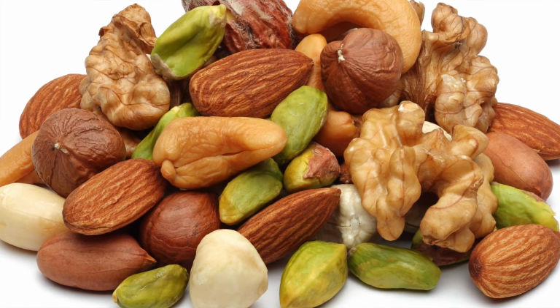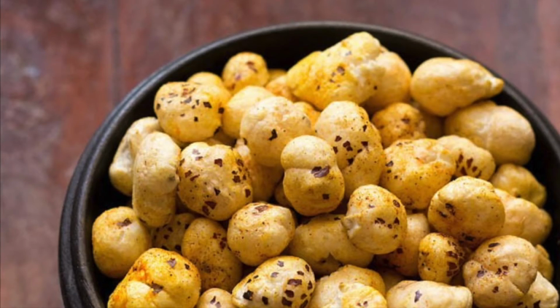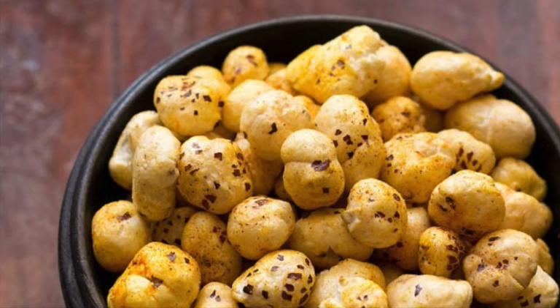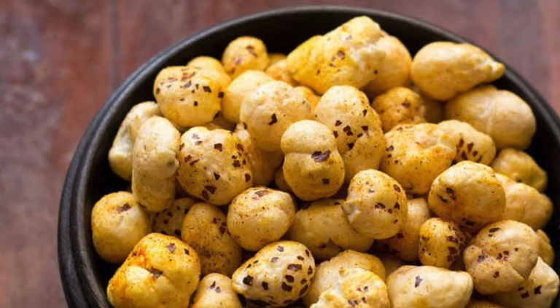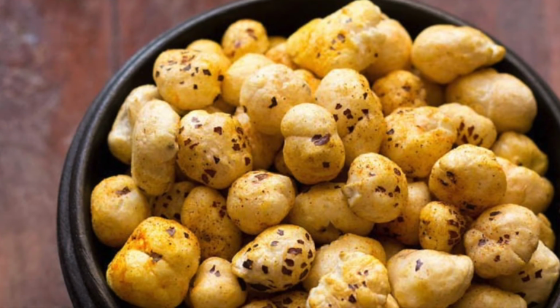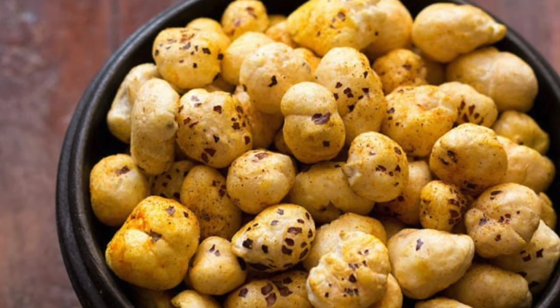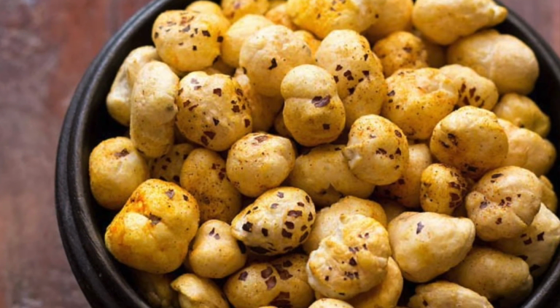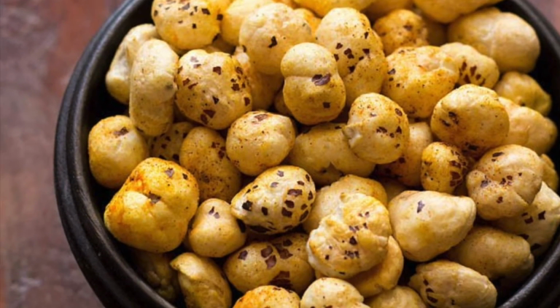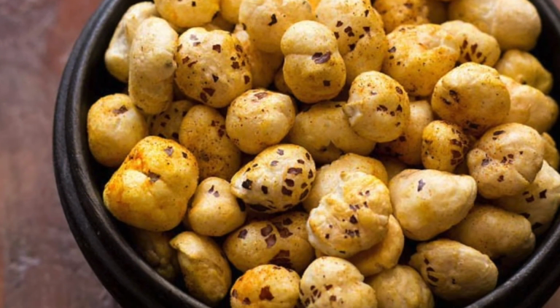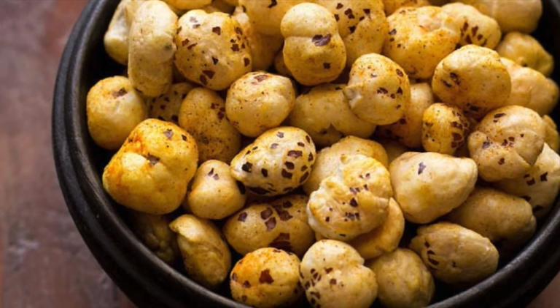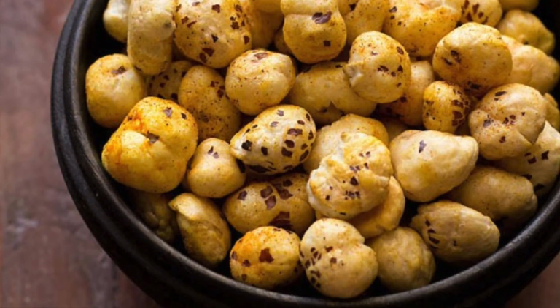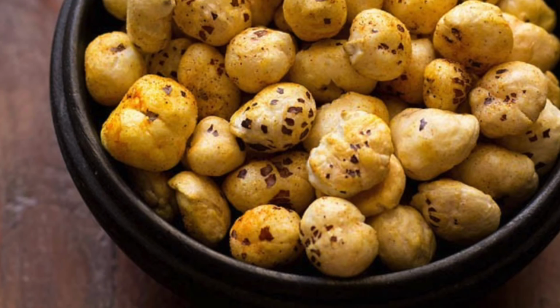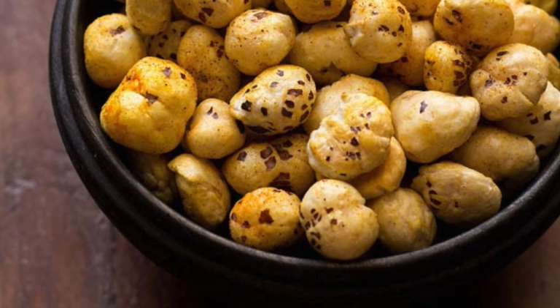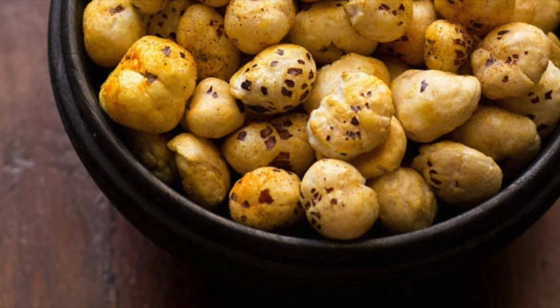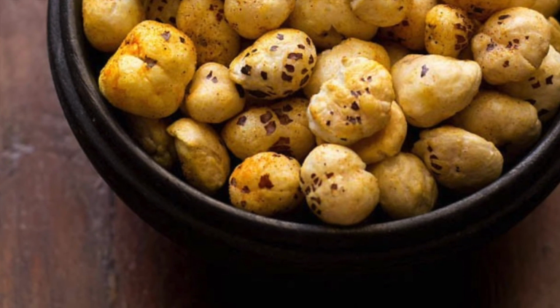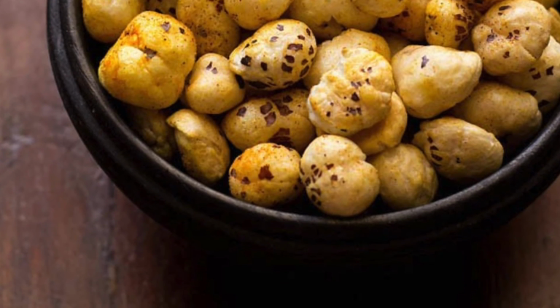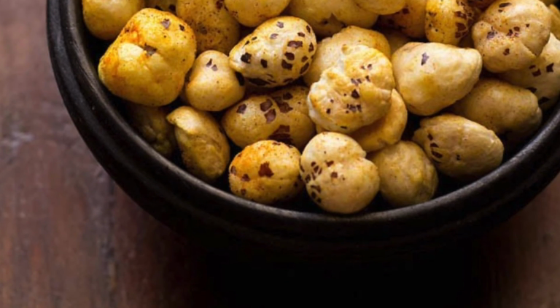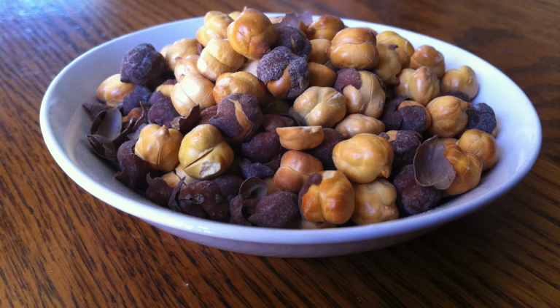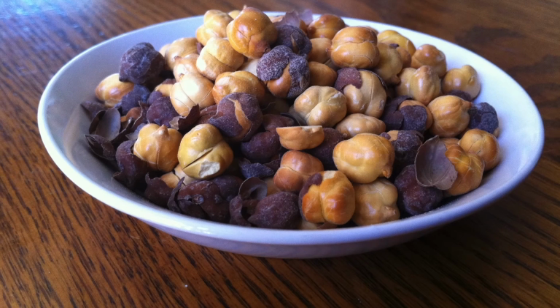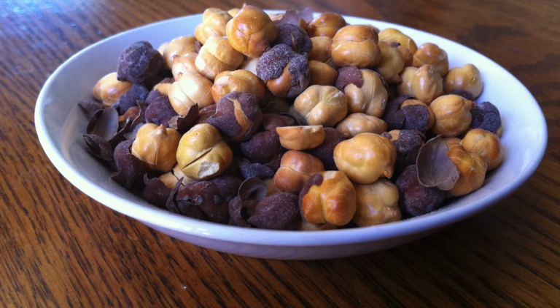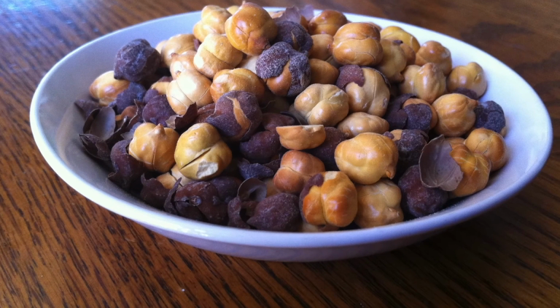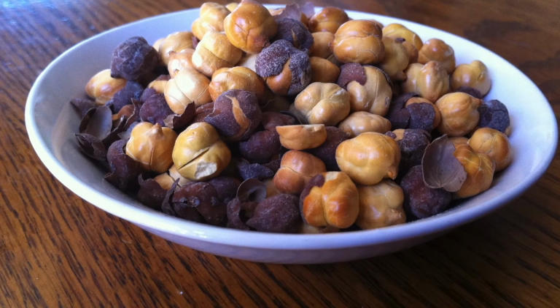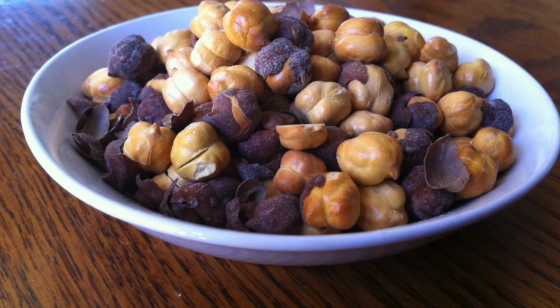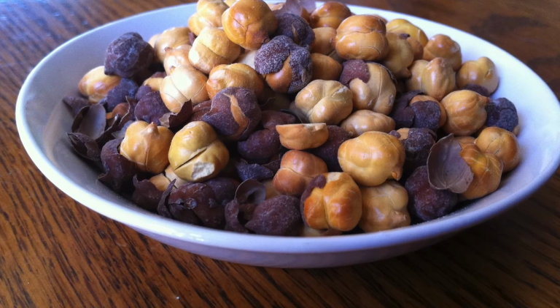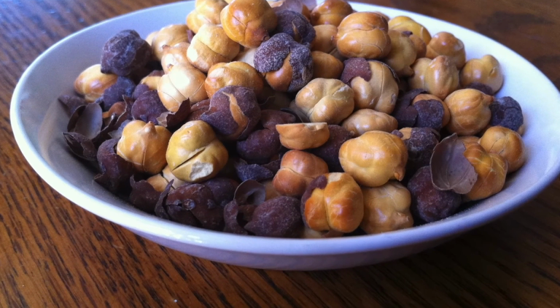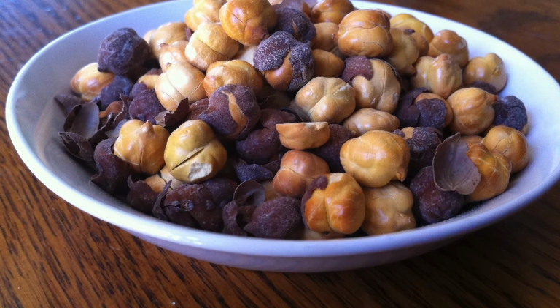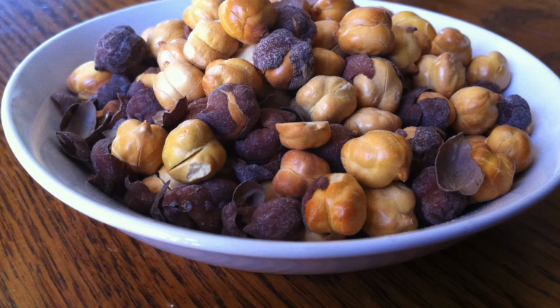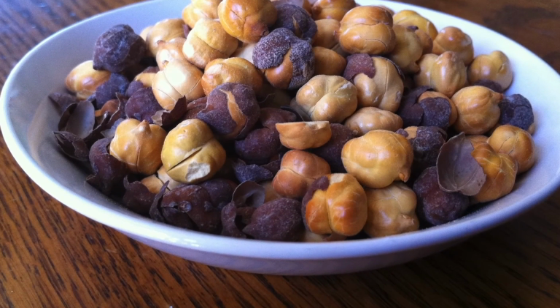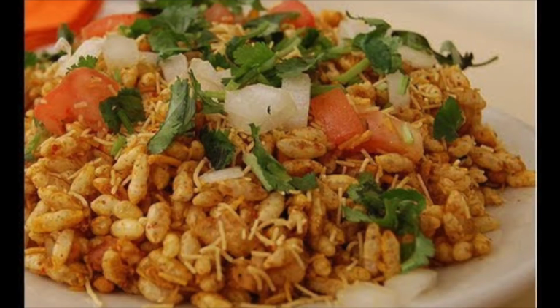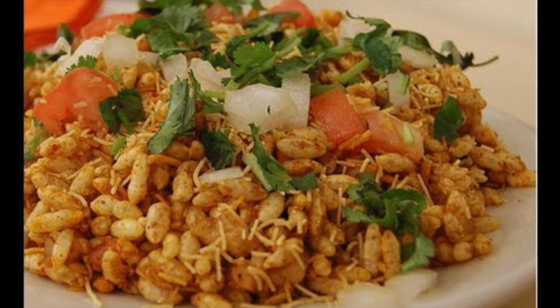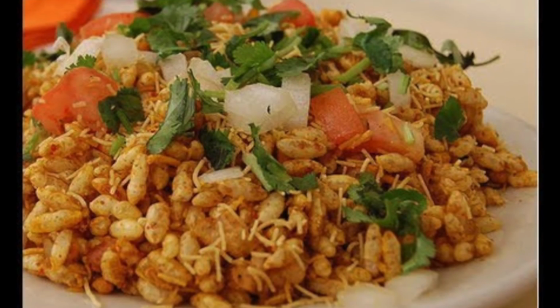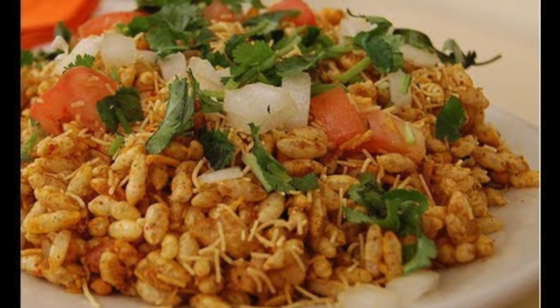Some other options are nuts, fox nuts or makhana, roasted chanas, and bheel.